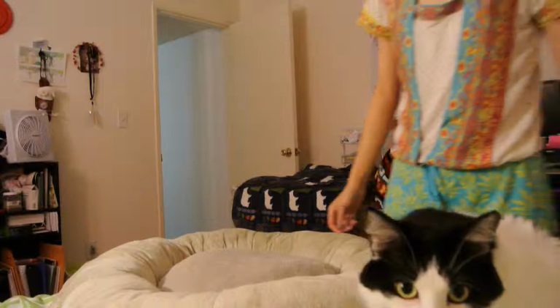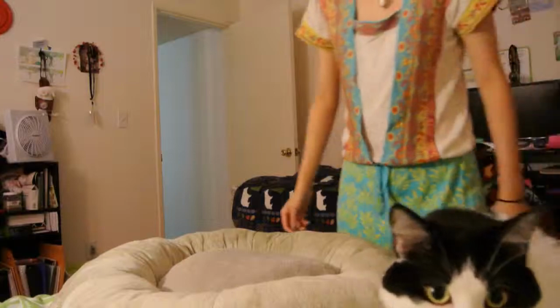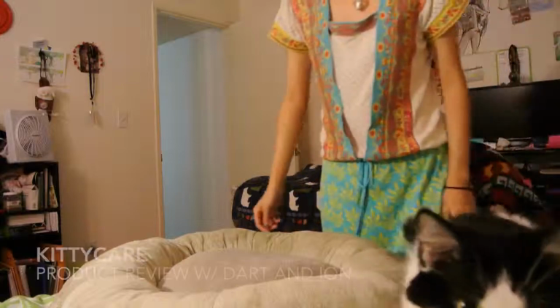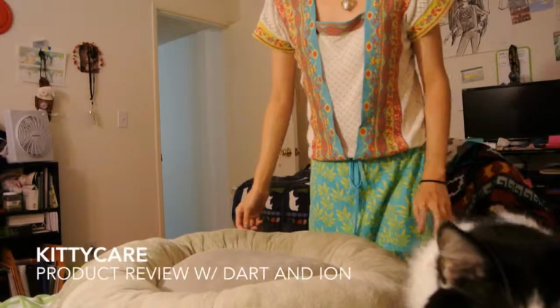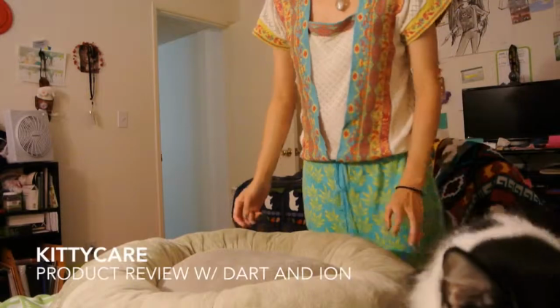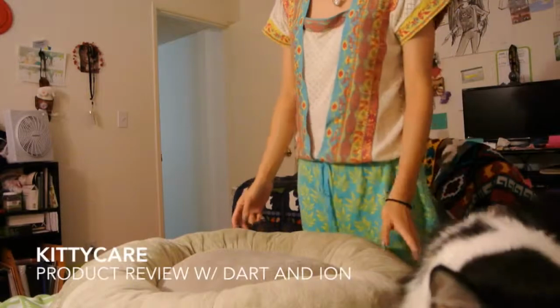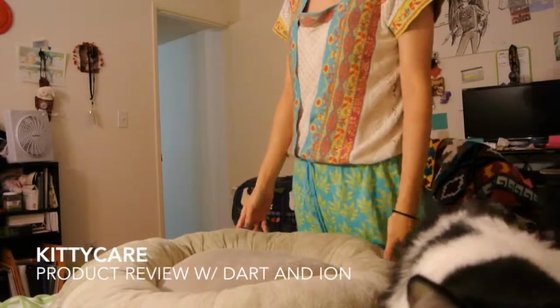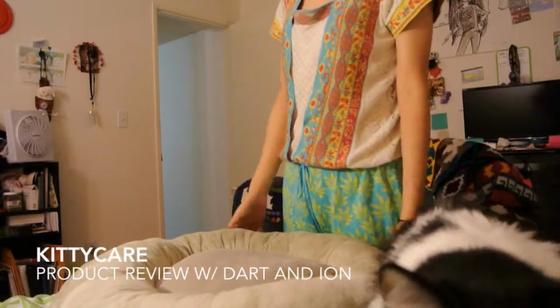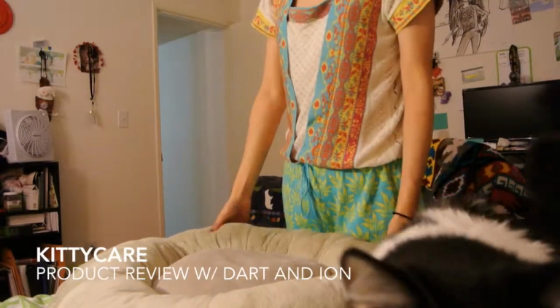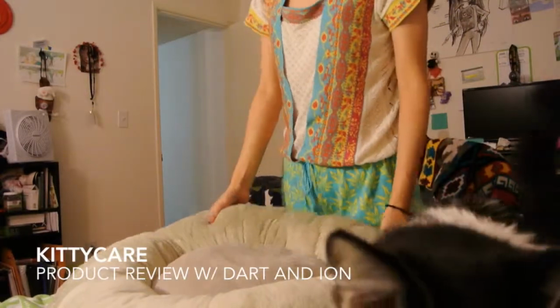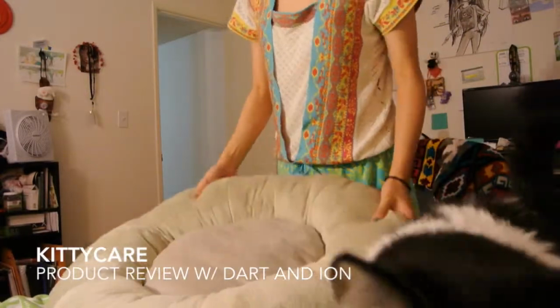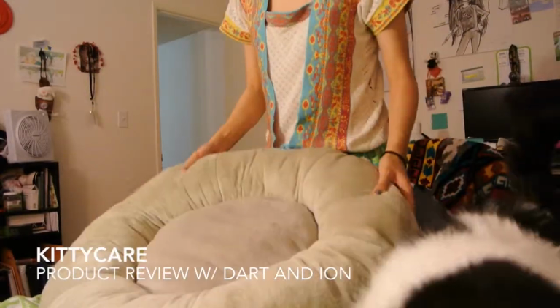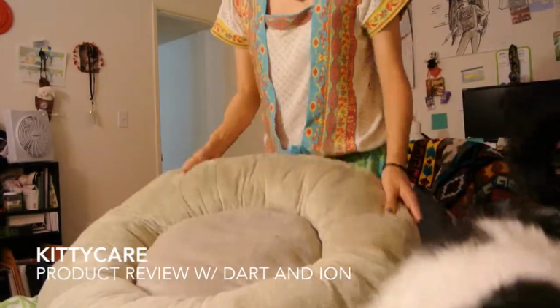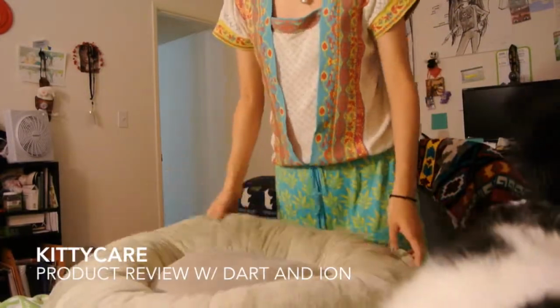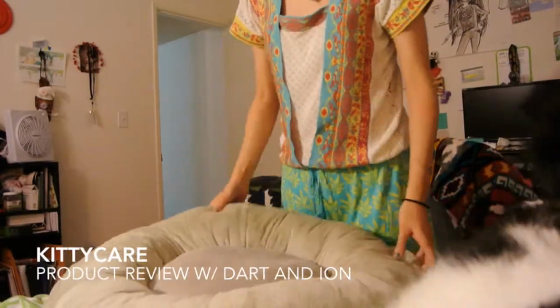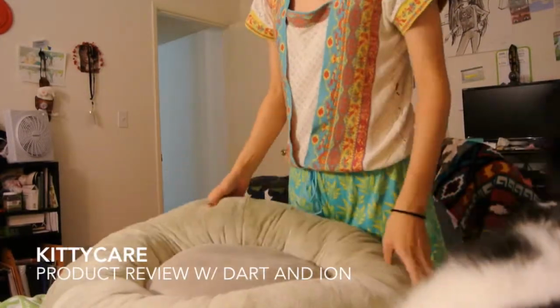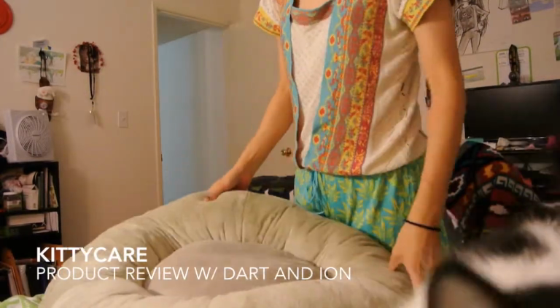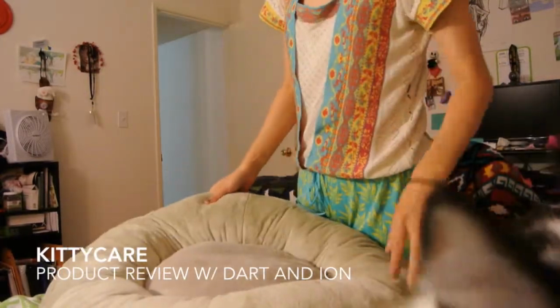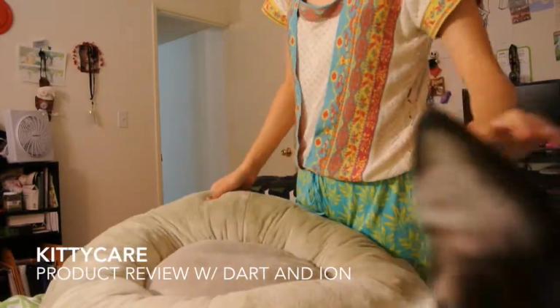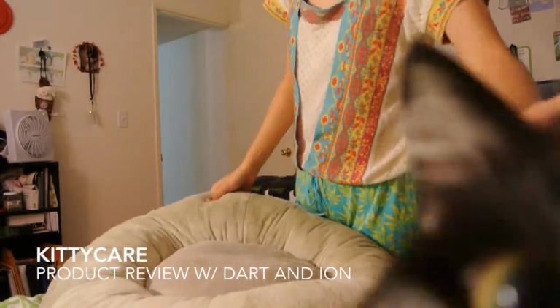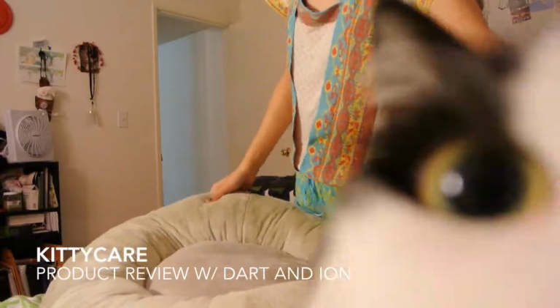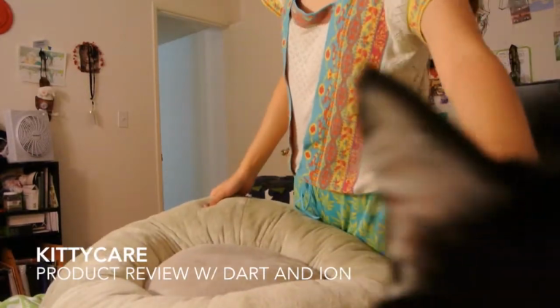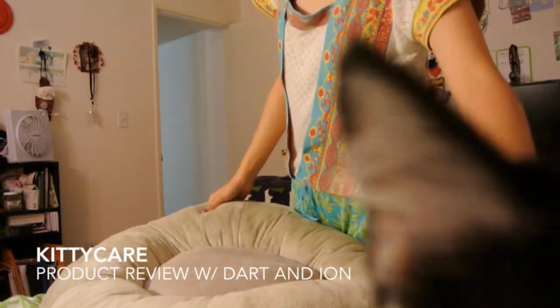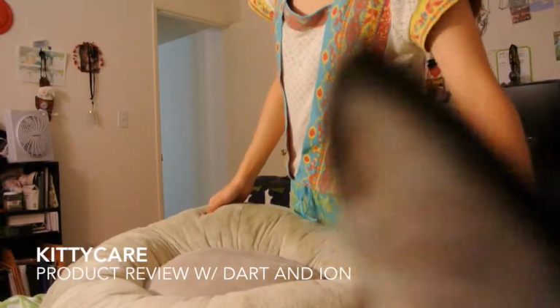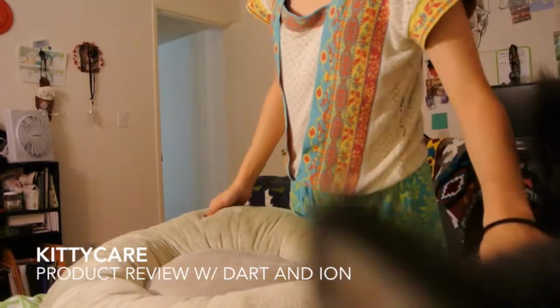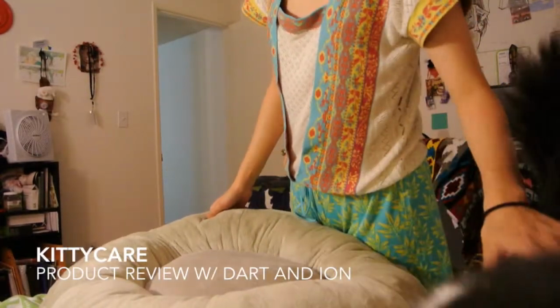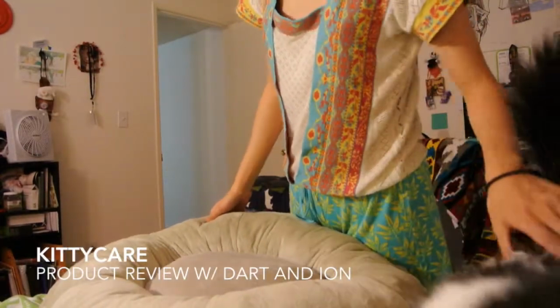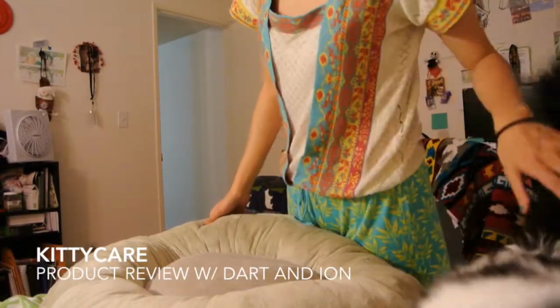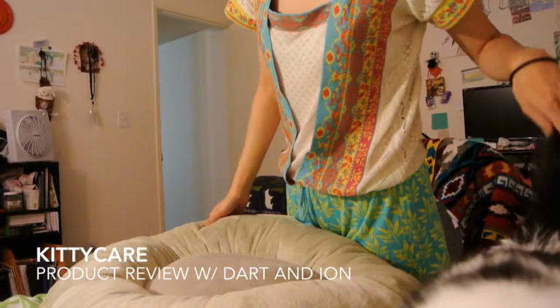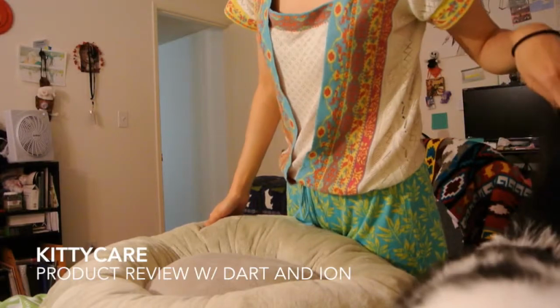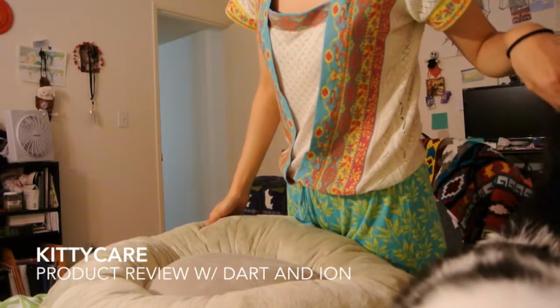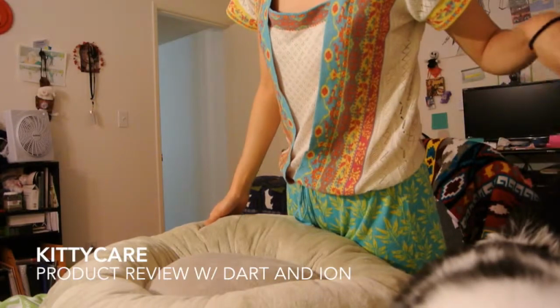Hey guys, today I just want to show off something that I got for Ion. Ion, the camera's right there.